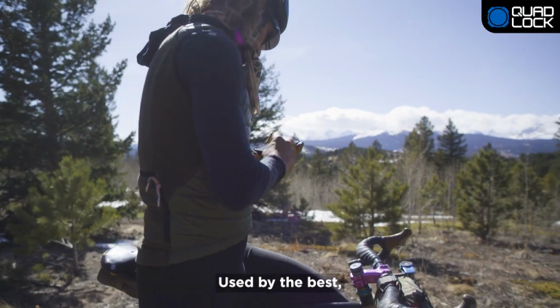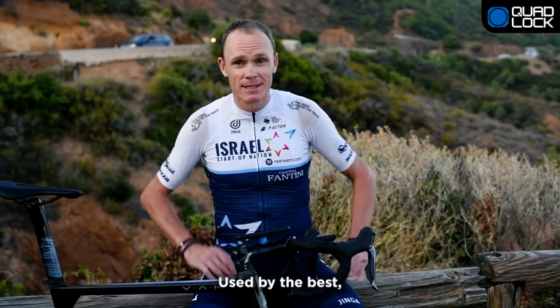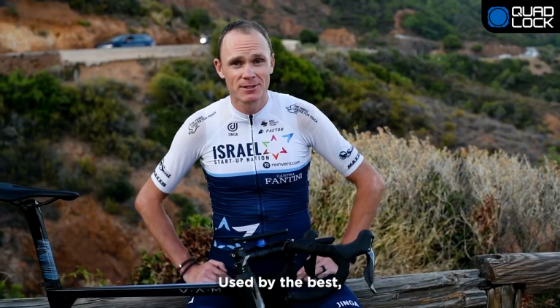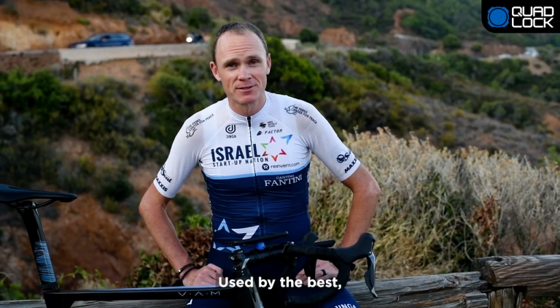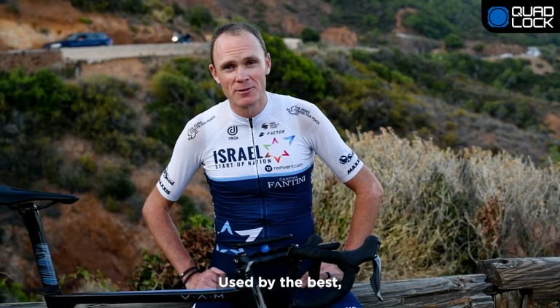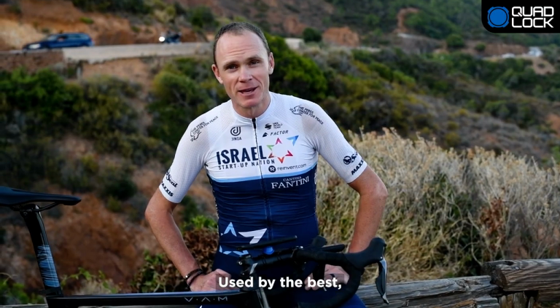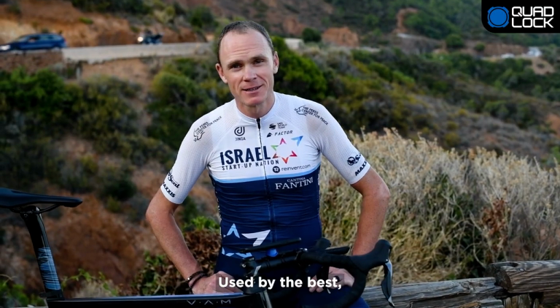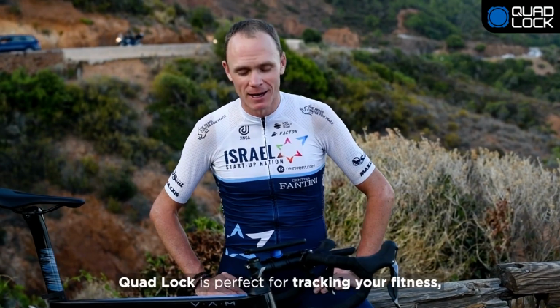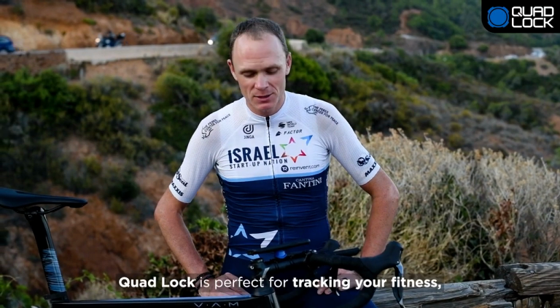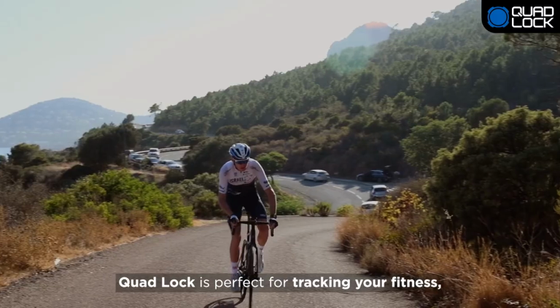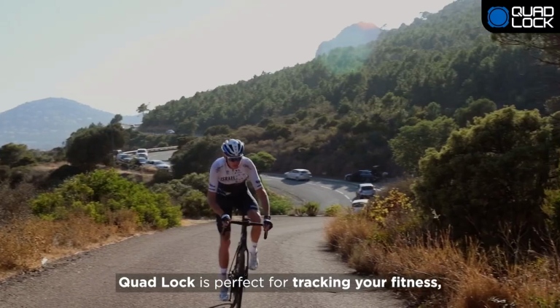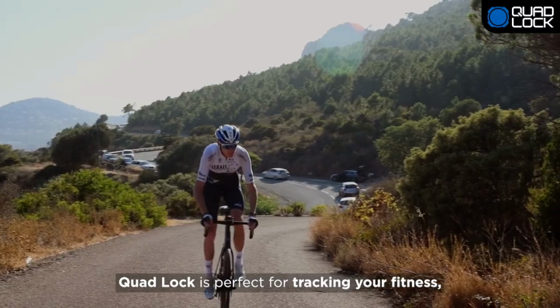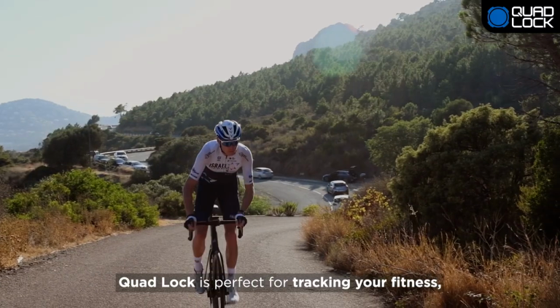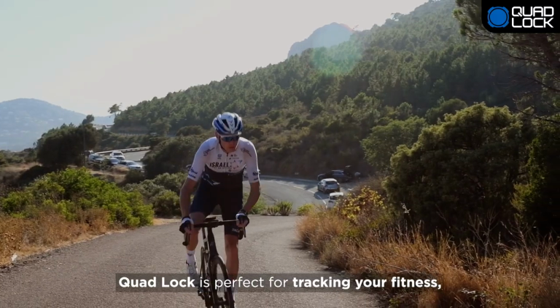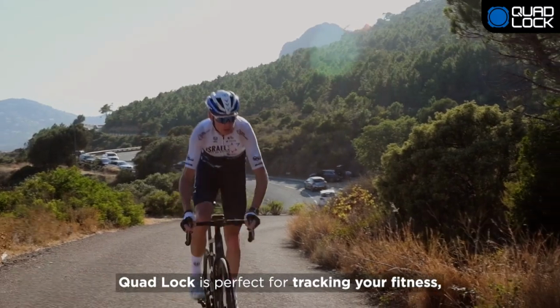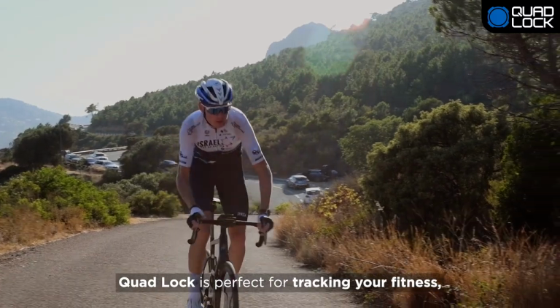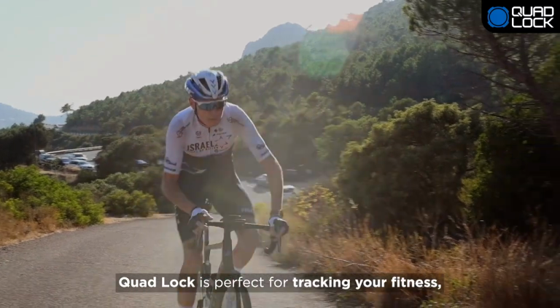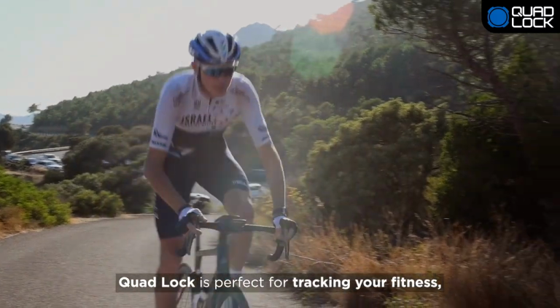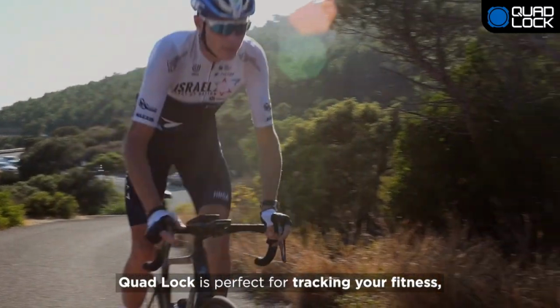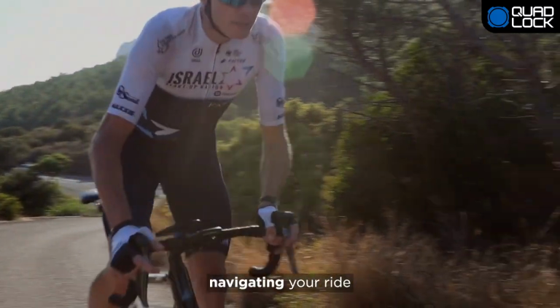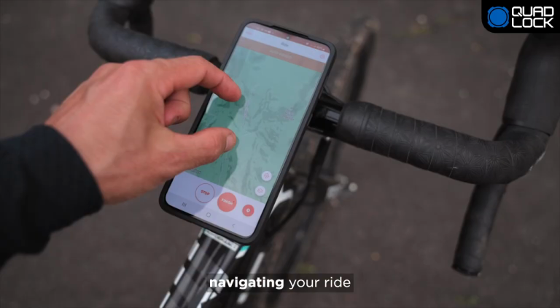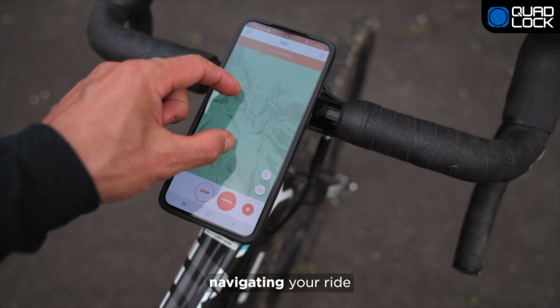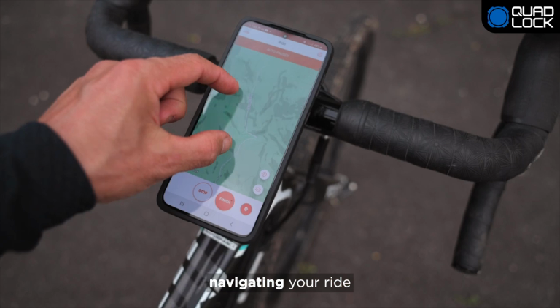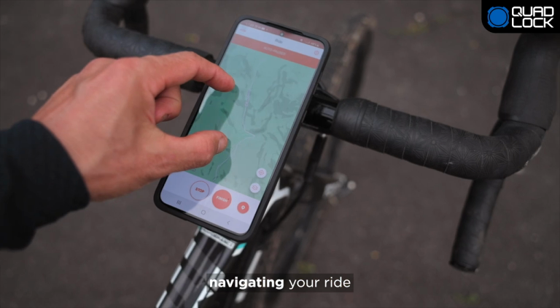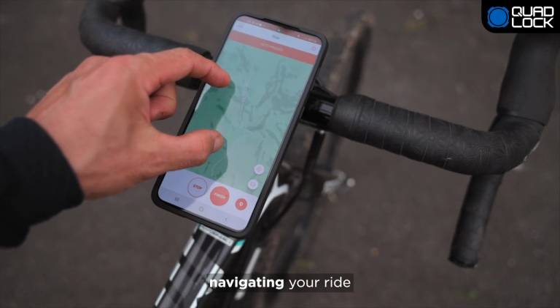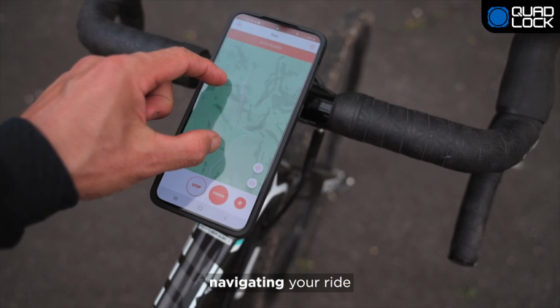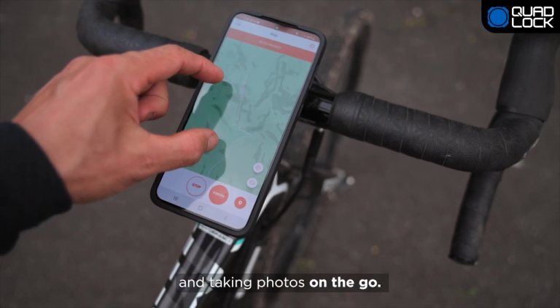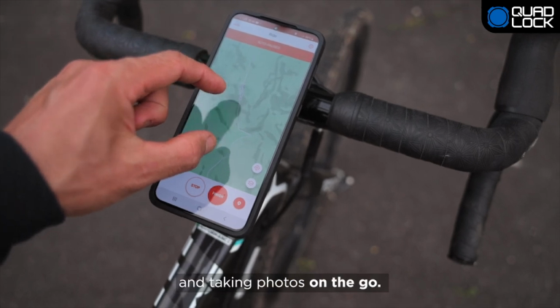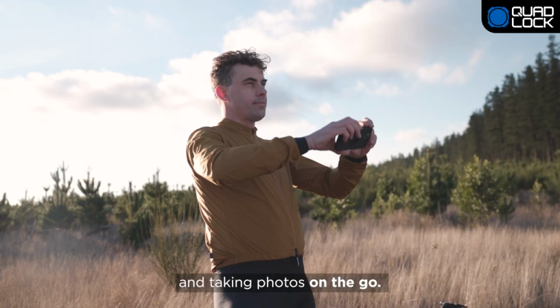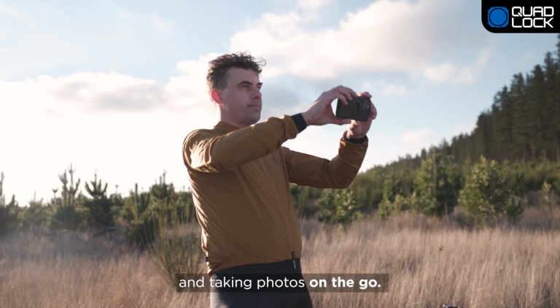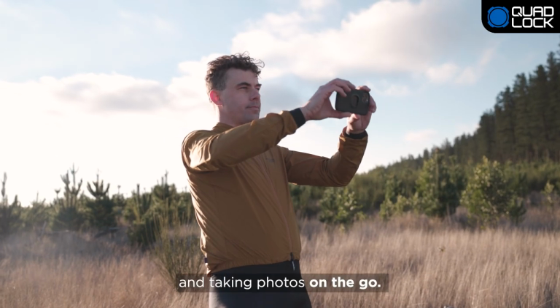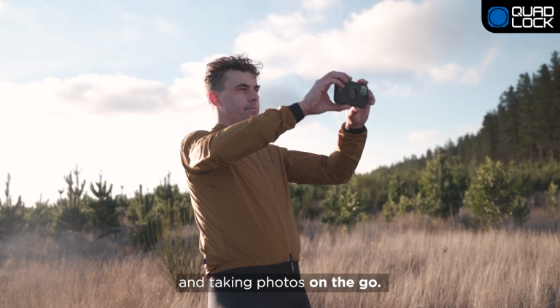Used by the best, Quad Lock is perfect for tracking your fitness, navigating your ride and taking photos on the go.